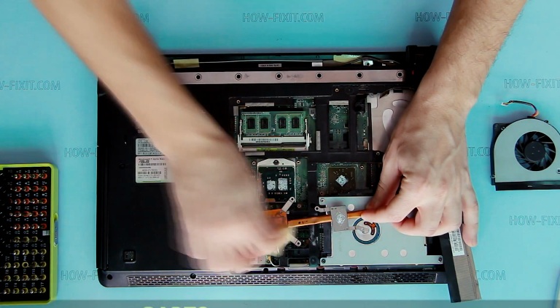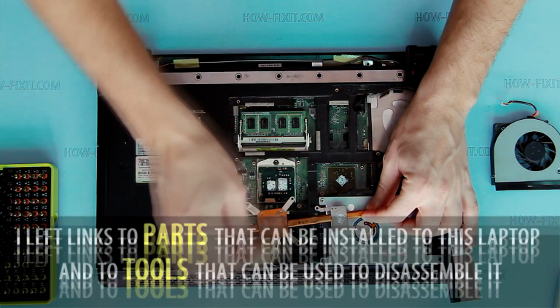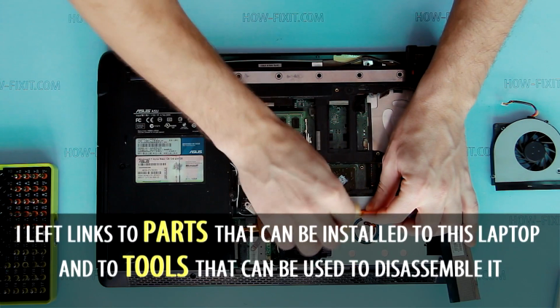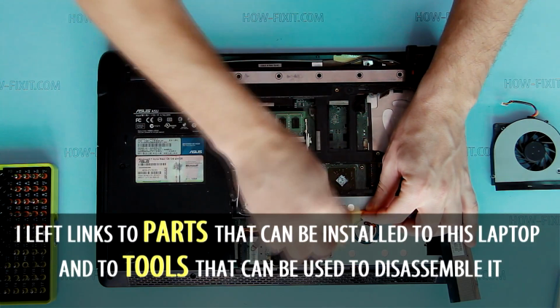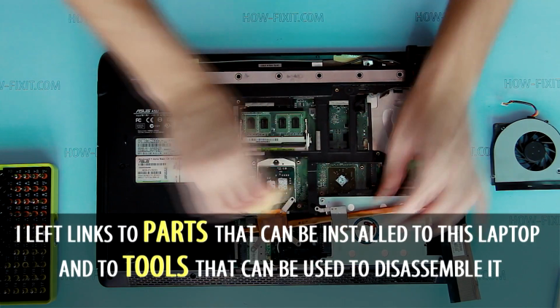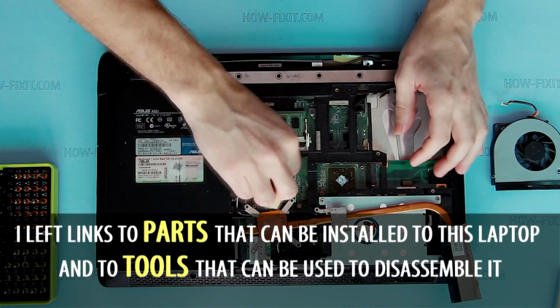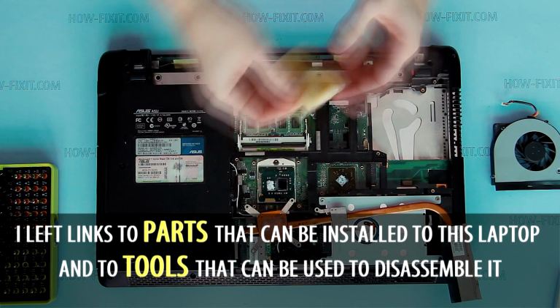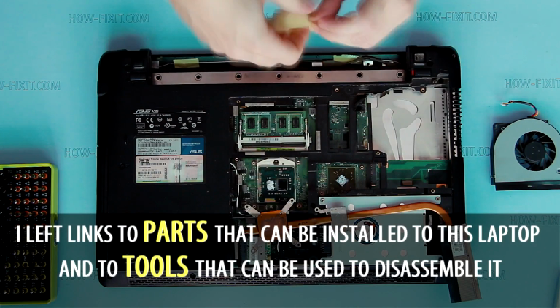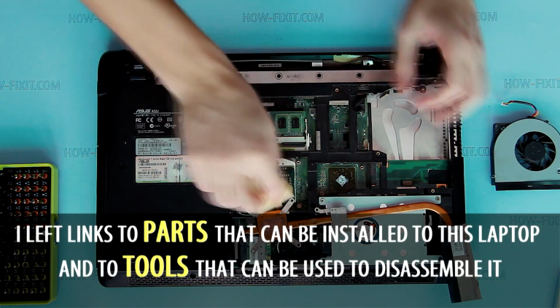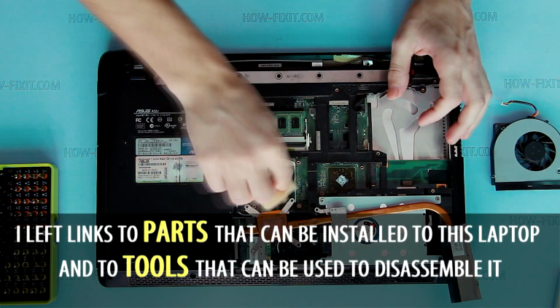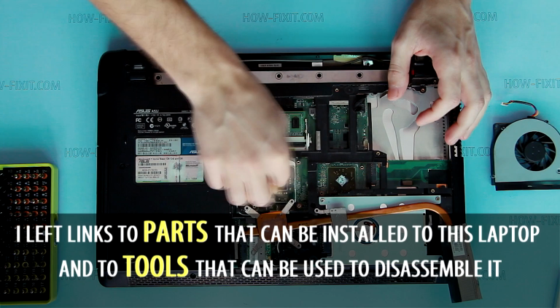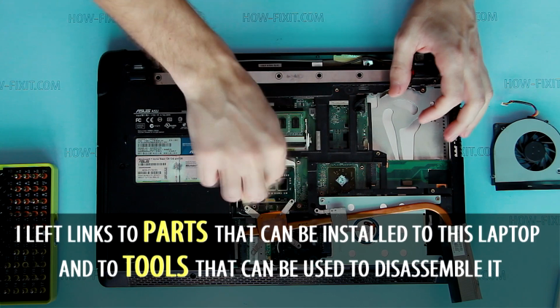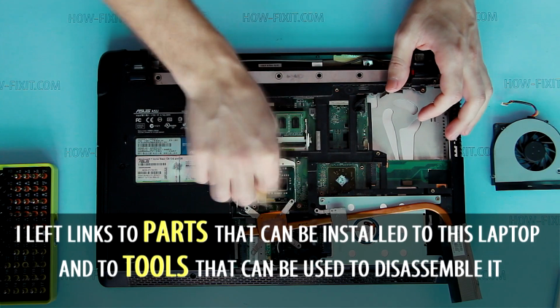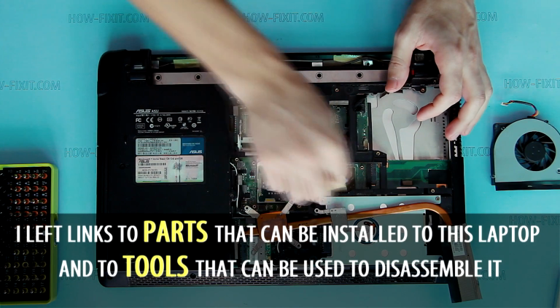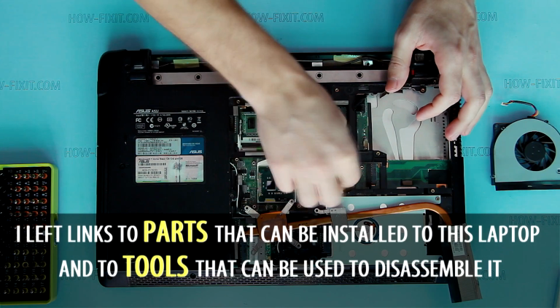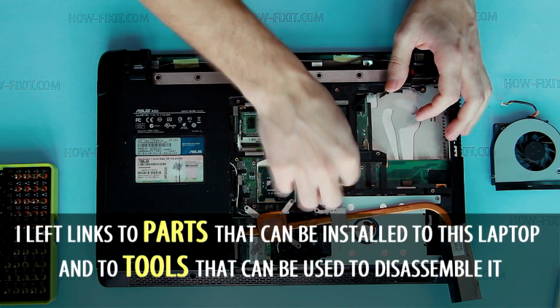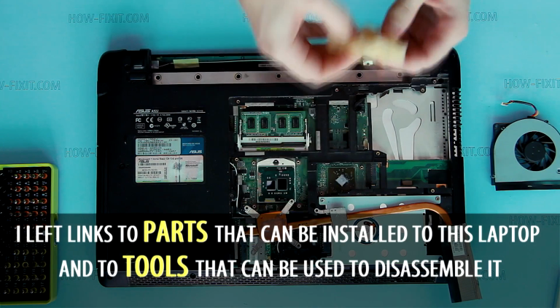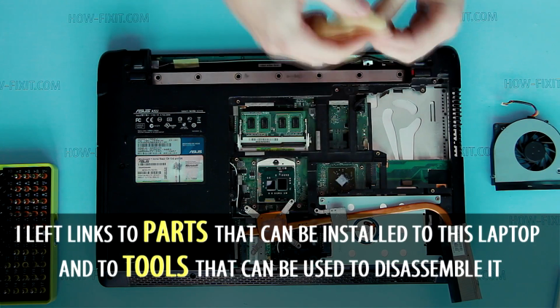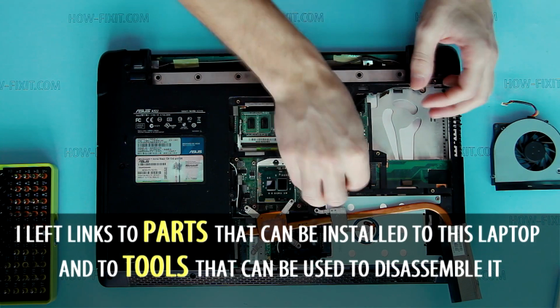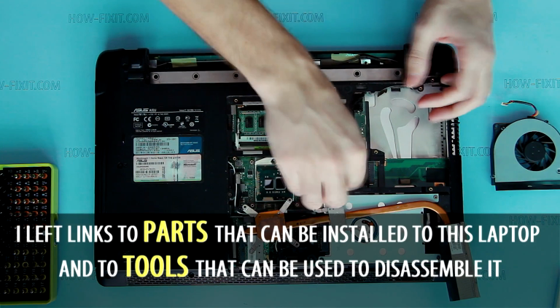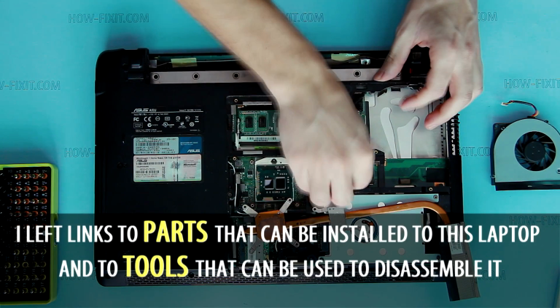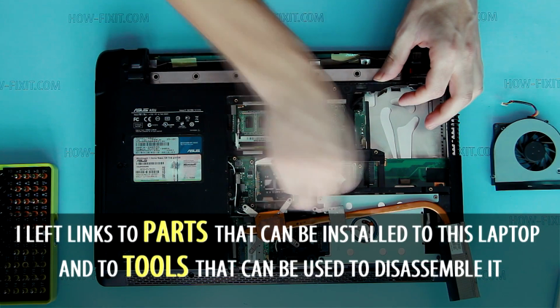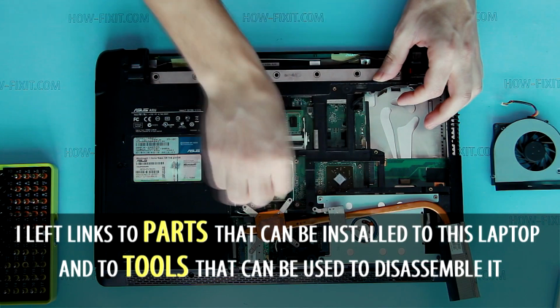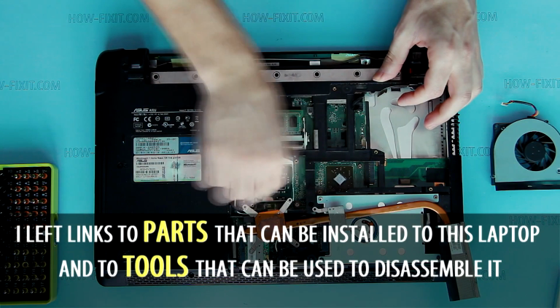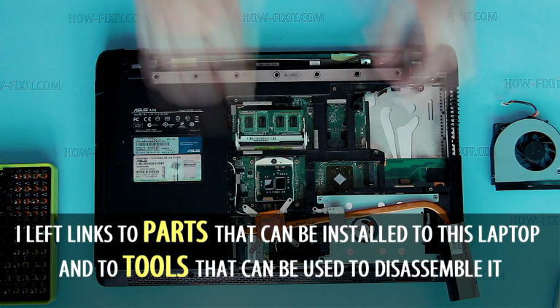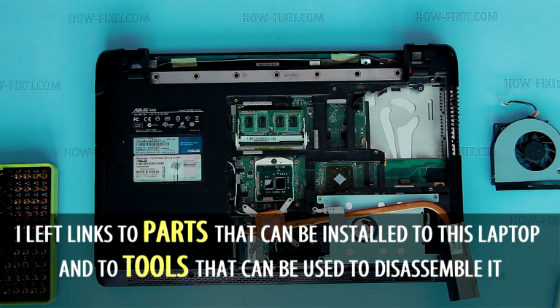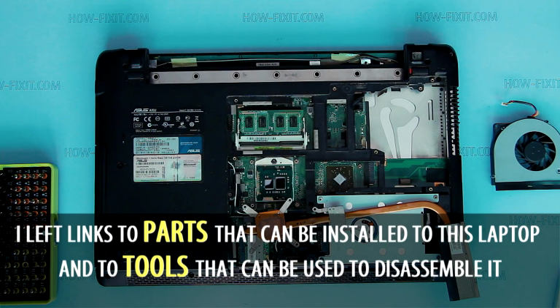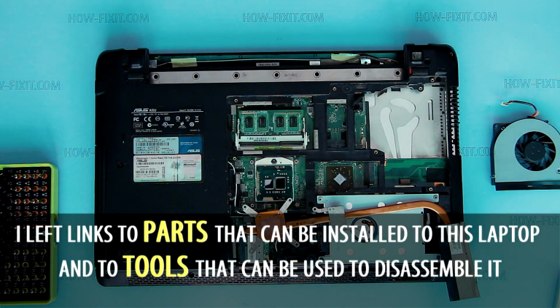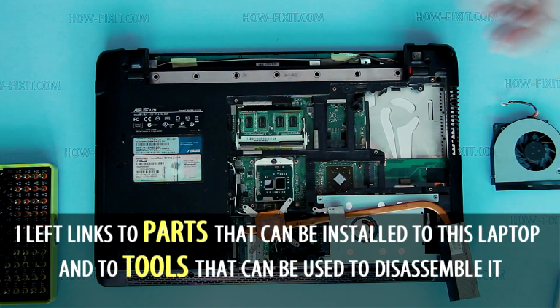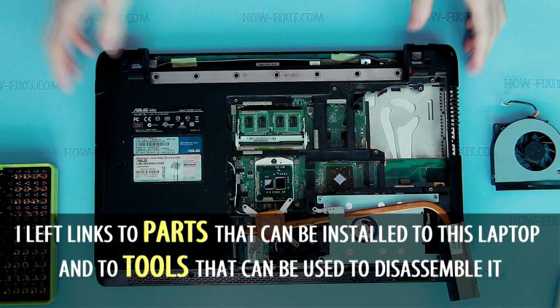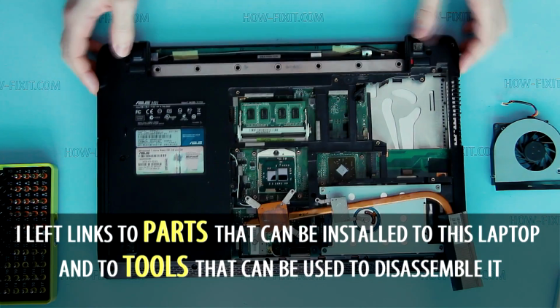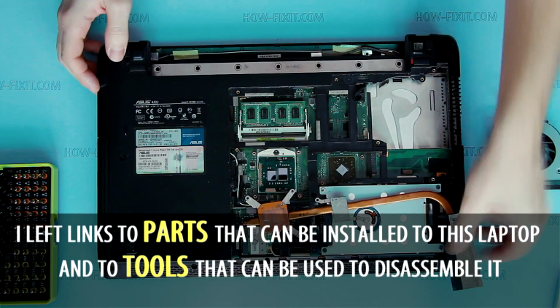In the description of this video you can find useful links to various laptop disassembly tools and parts.